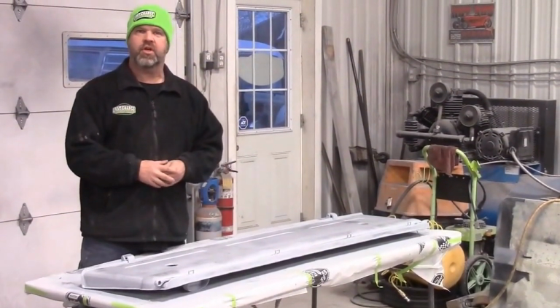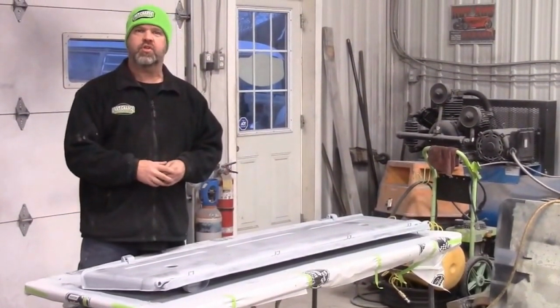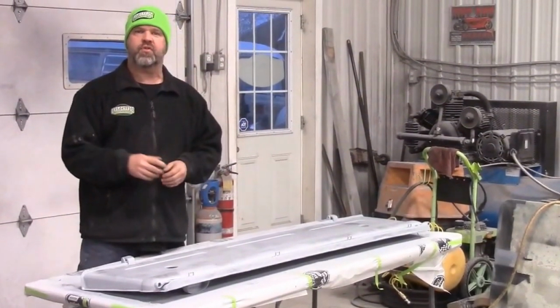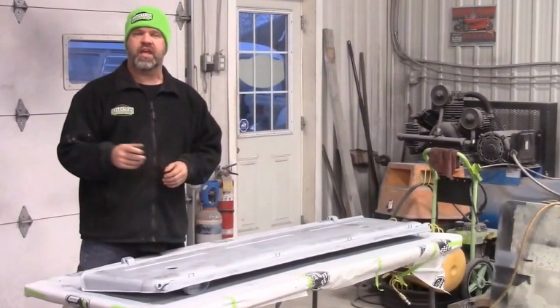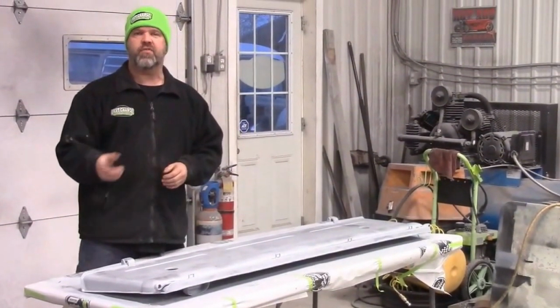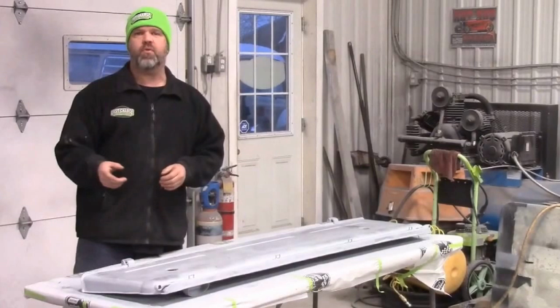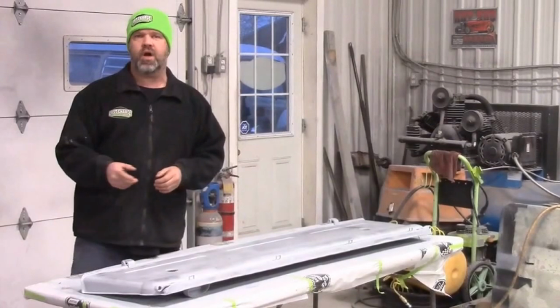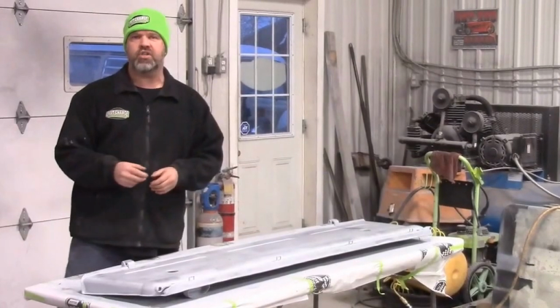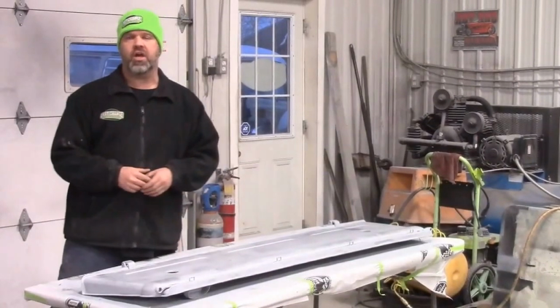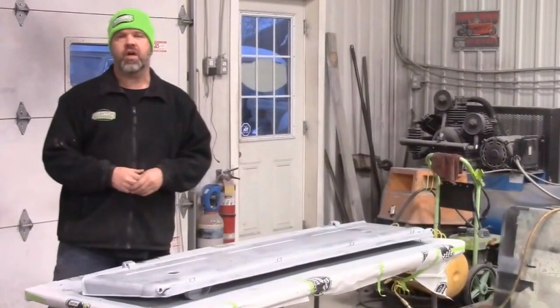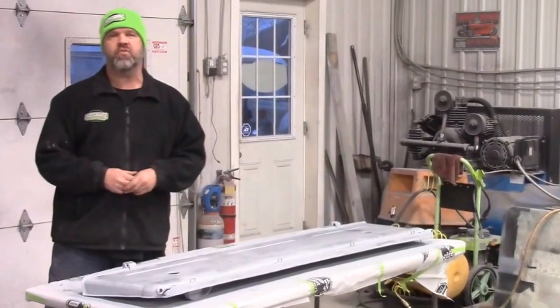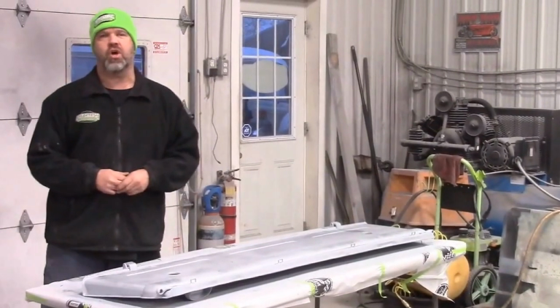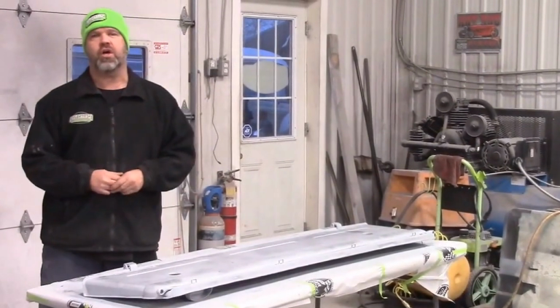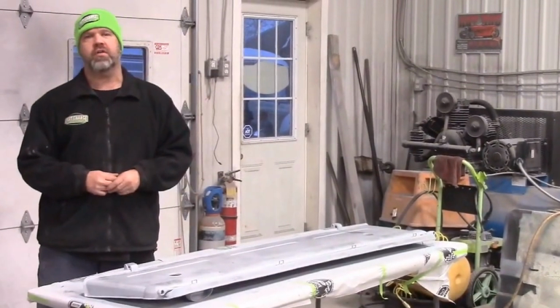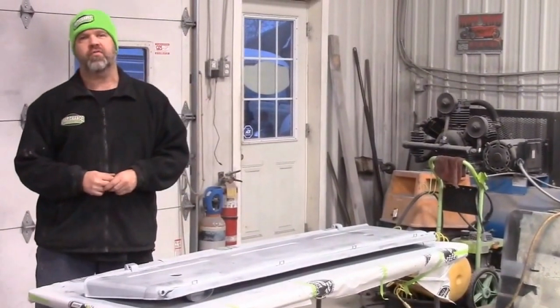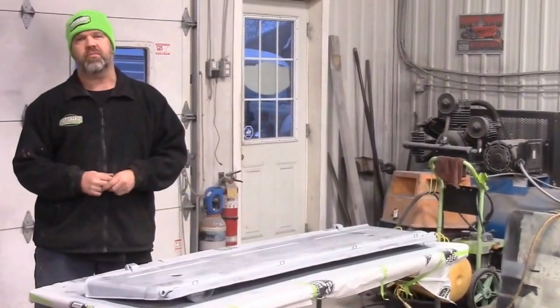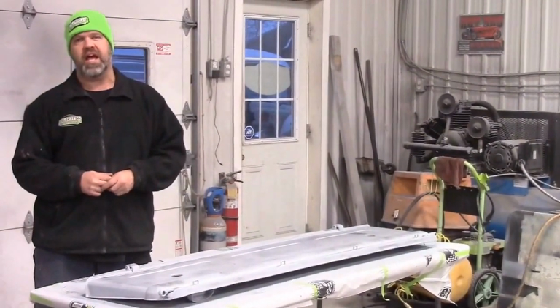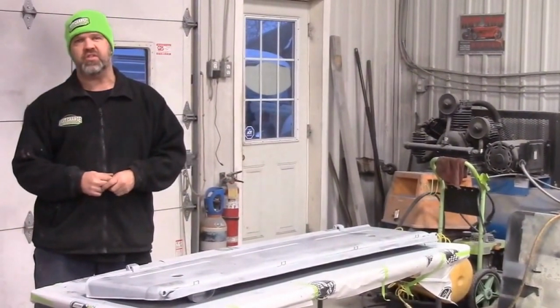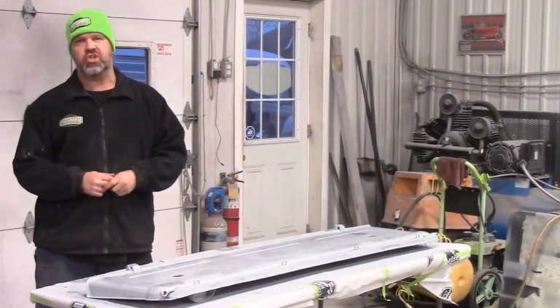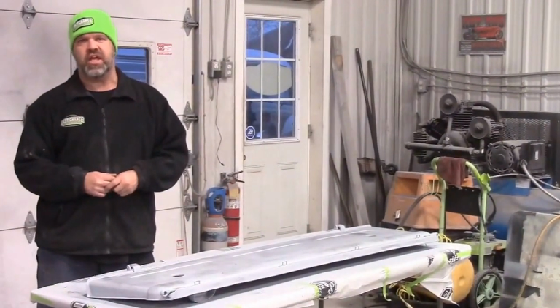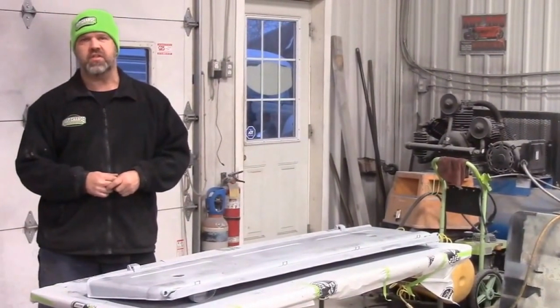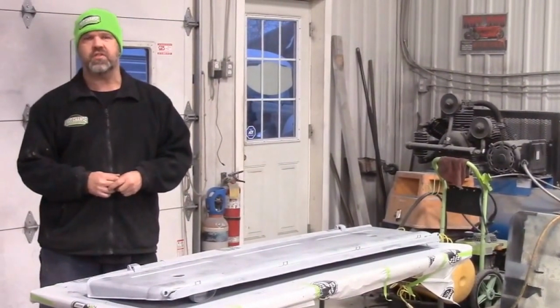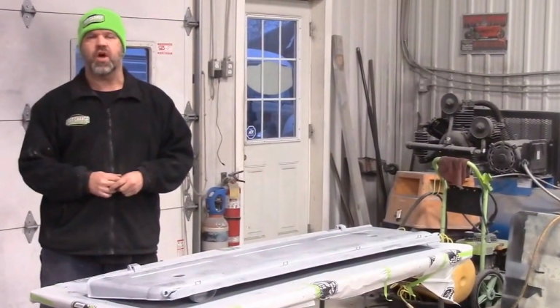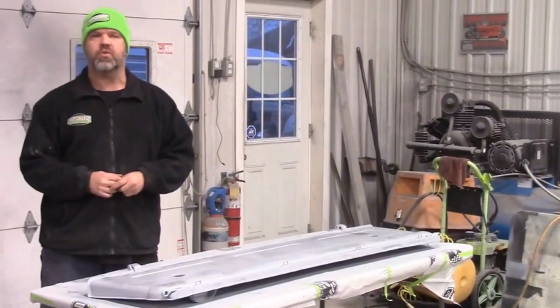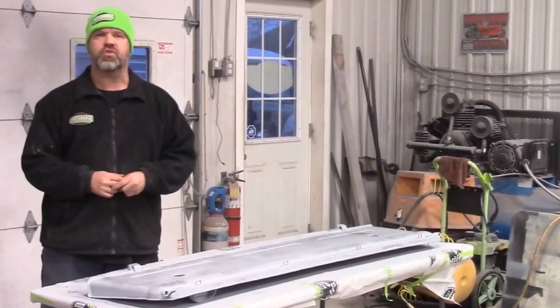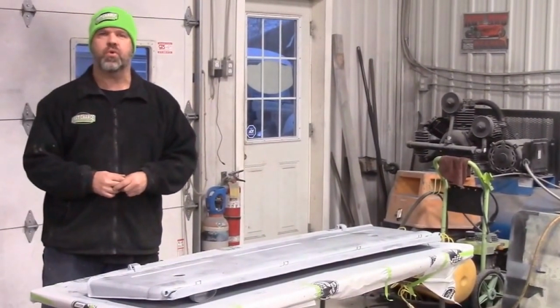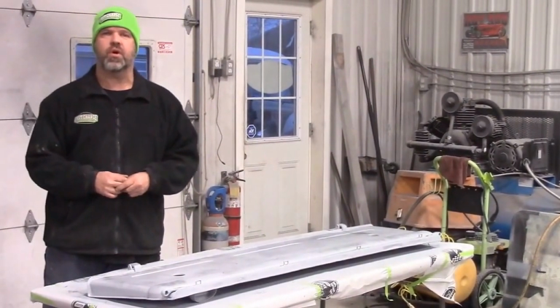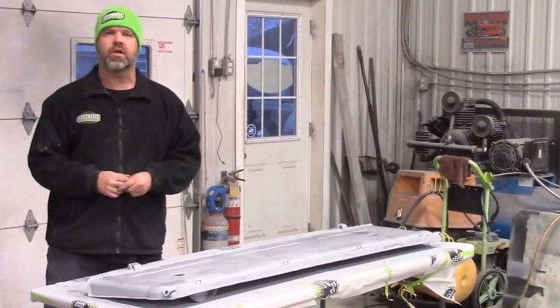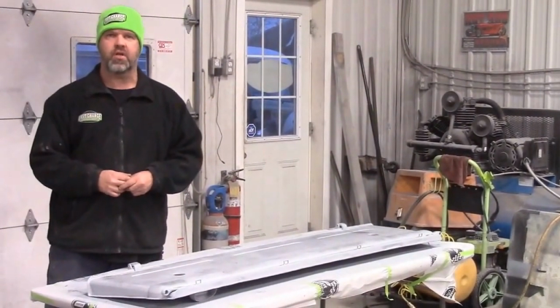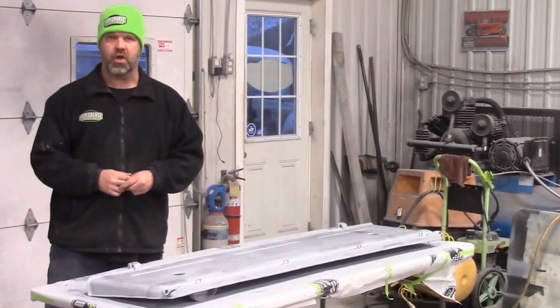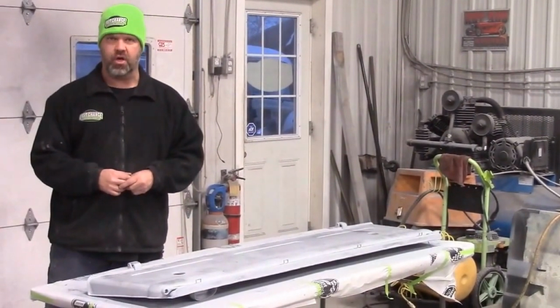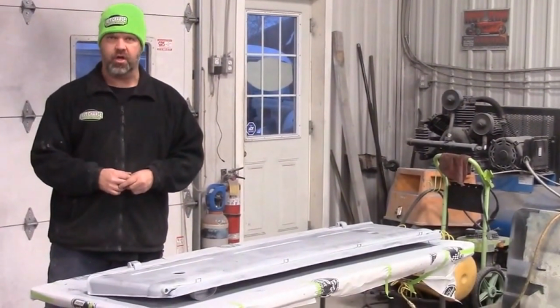Thank you for watching. I'm John from LastChanceAutoRestore.com.